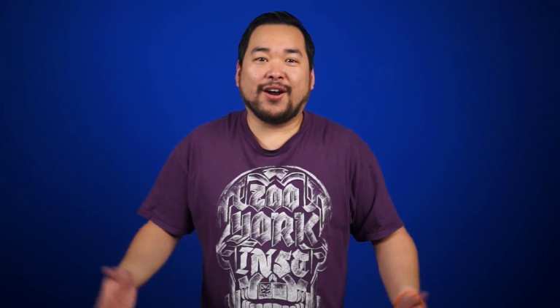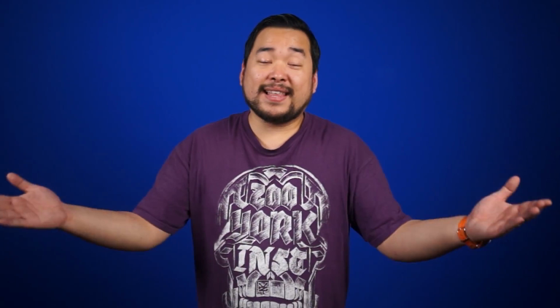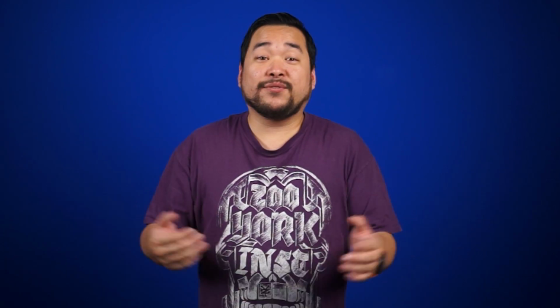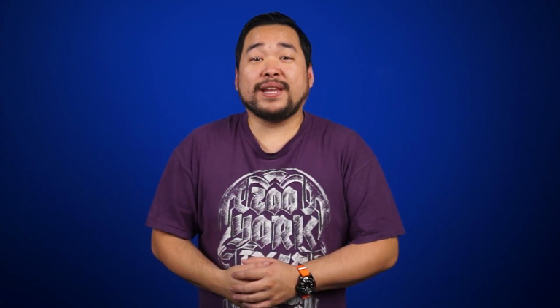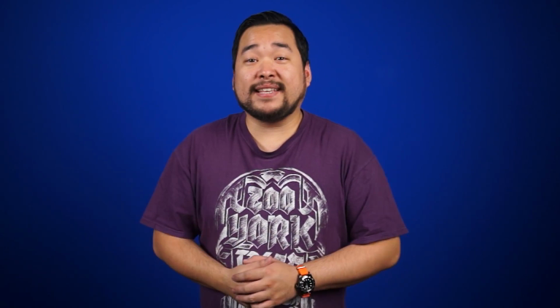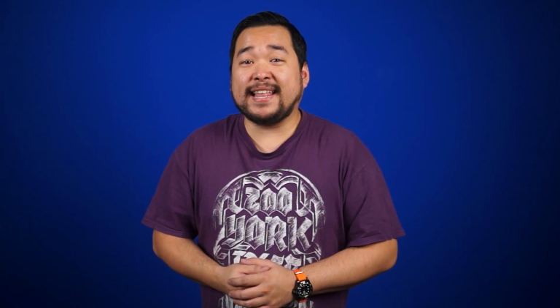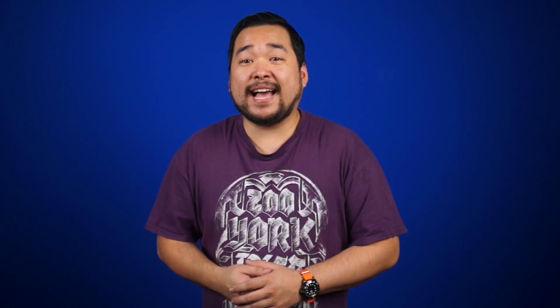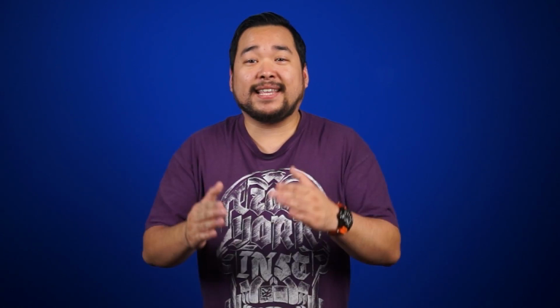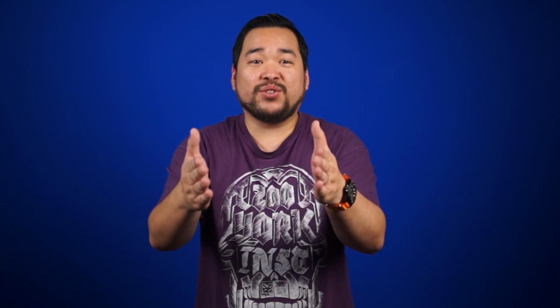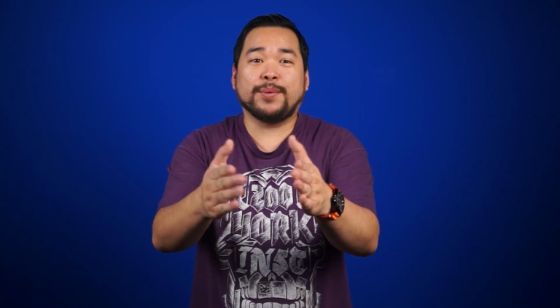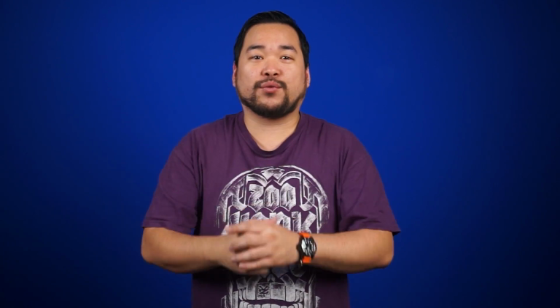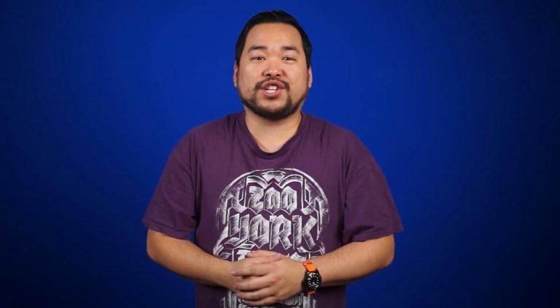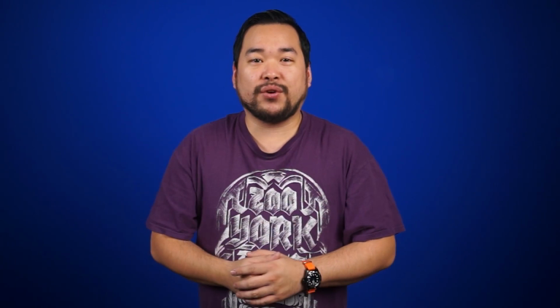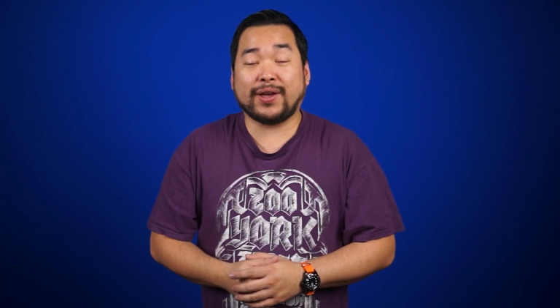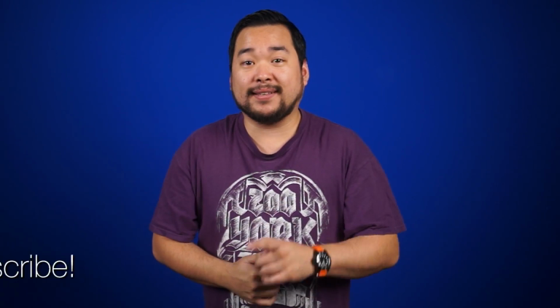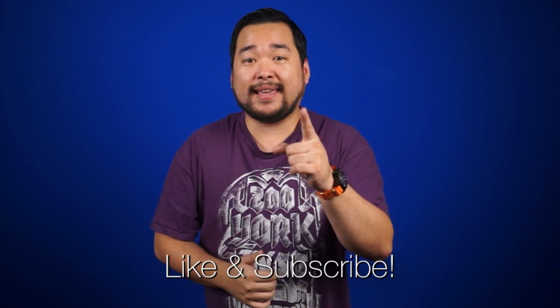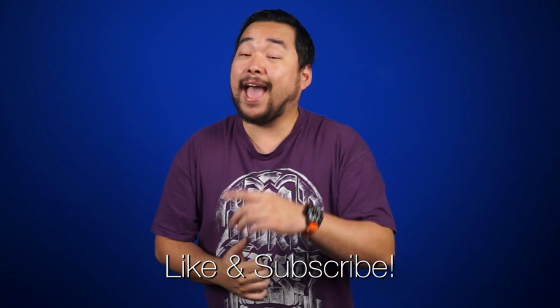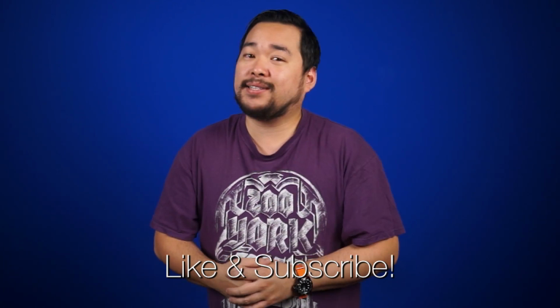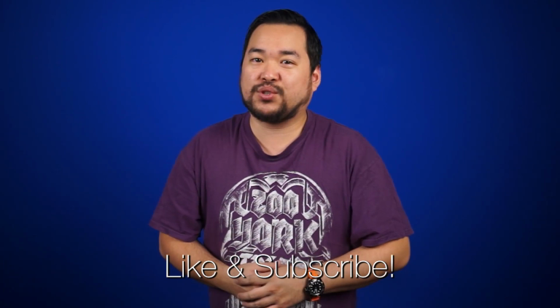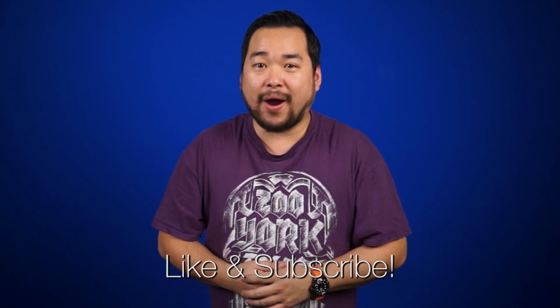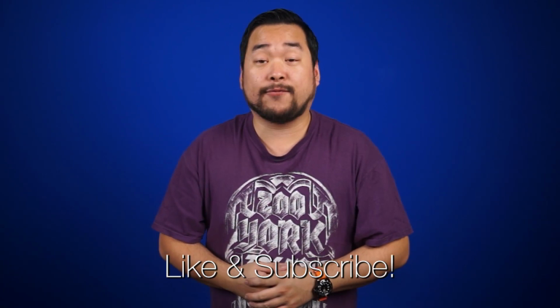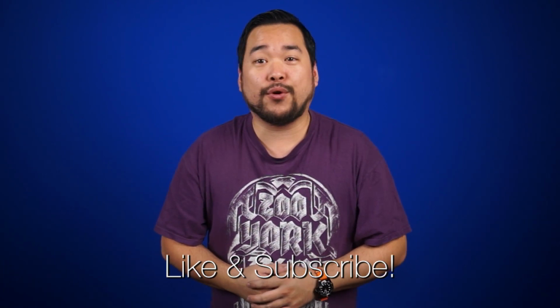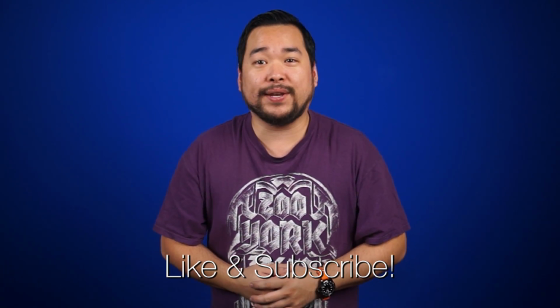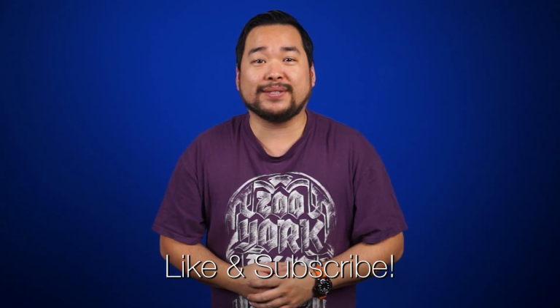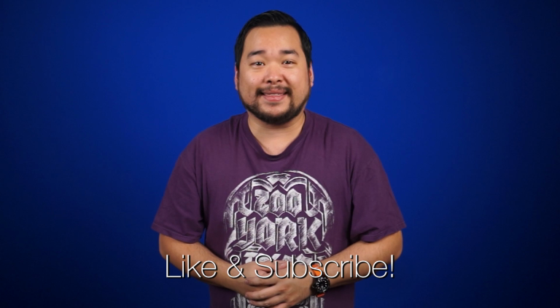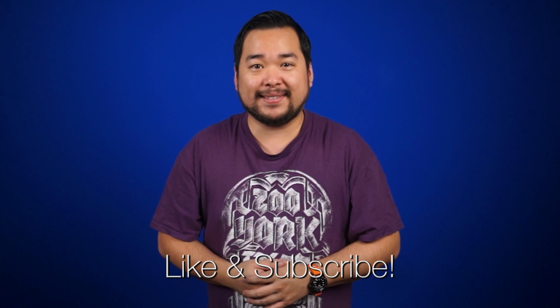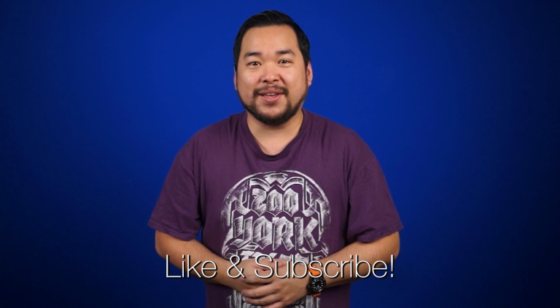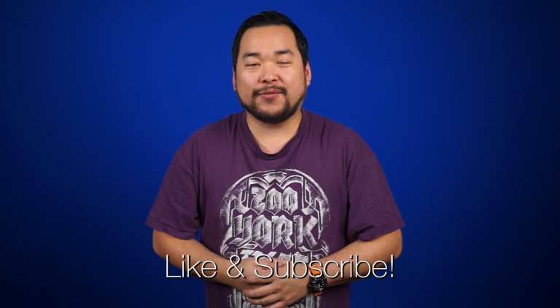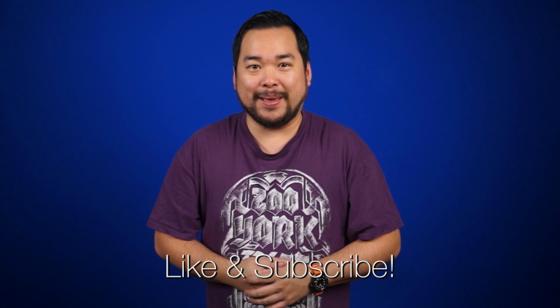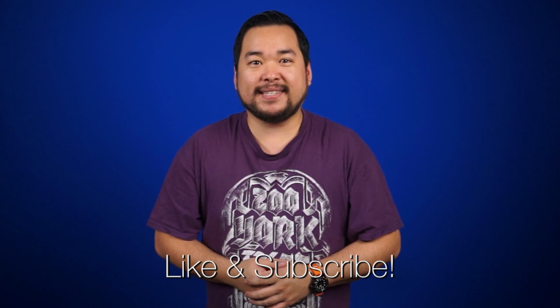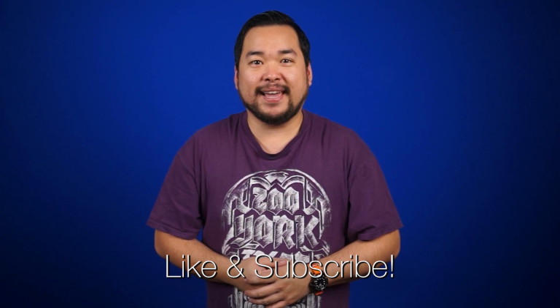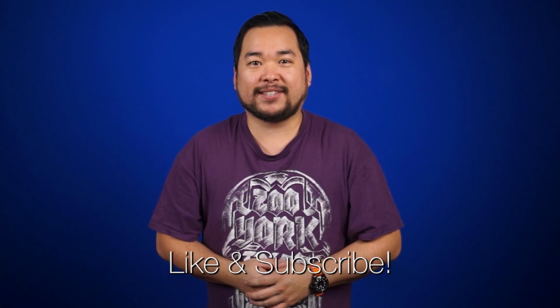Alright, that's it for Netlink Daily guys. Thank you so much for watching. Don't forget to like and subscribe for more videos like this from NCIX.